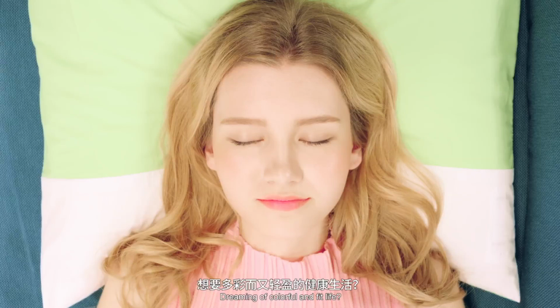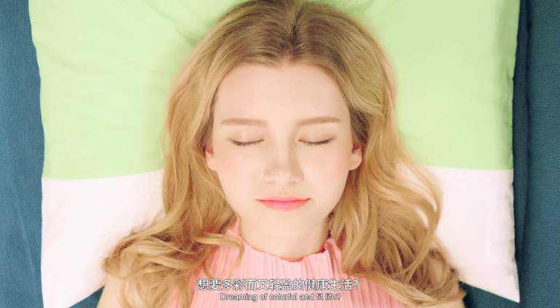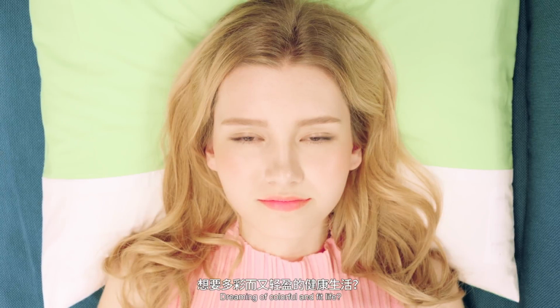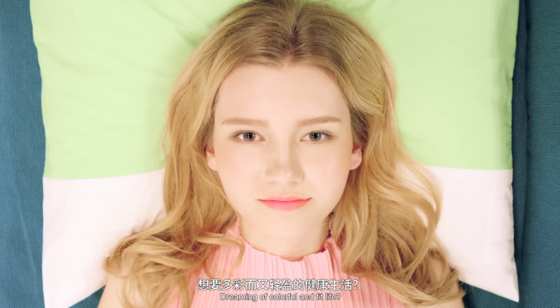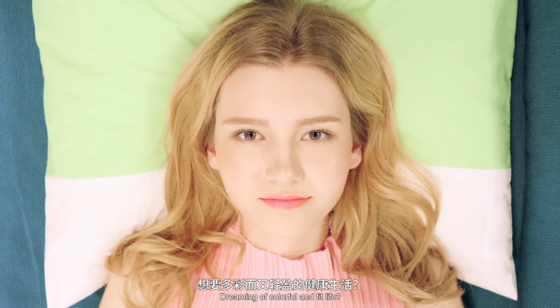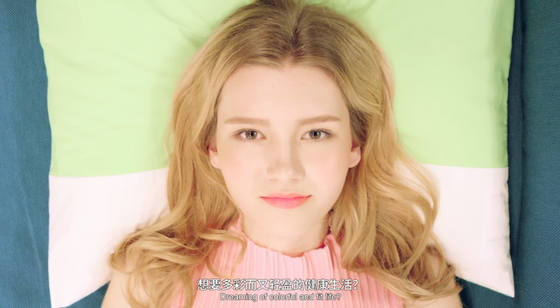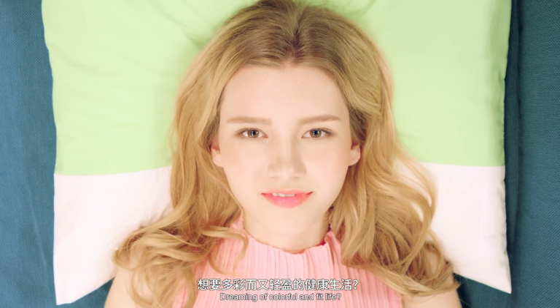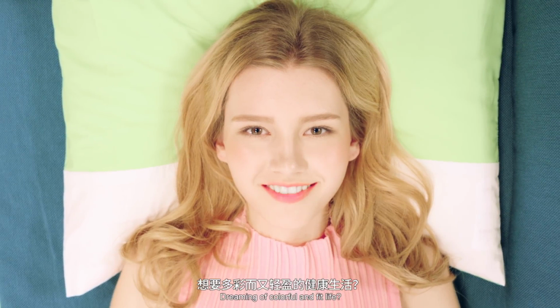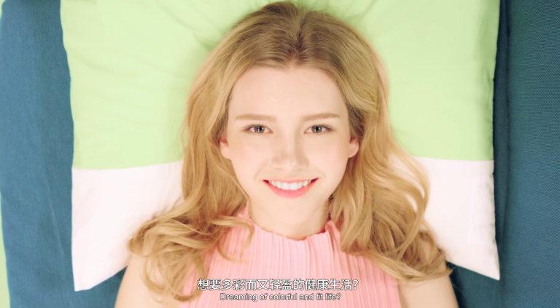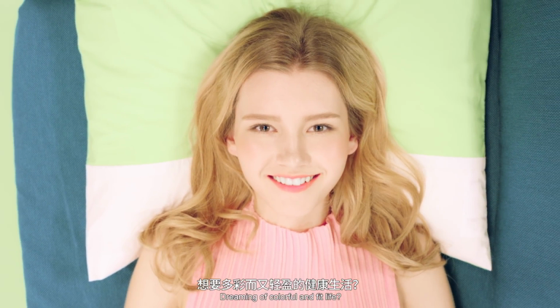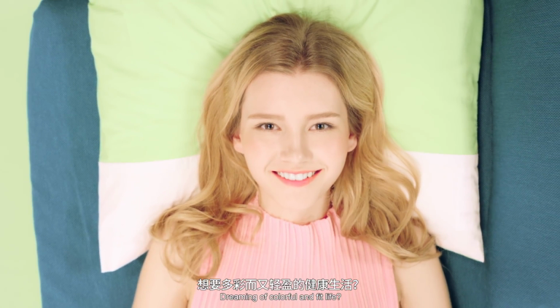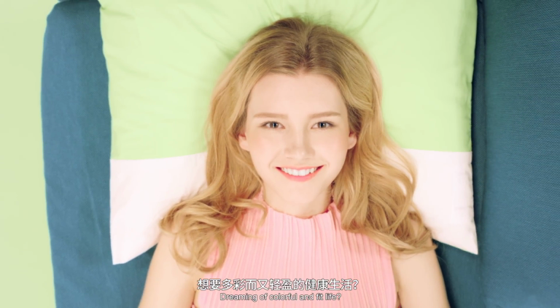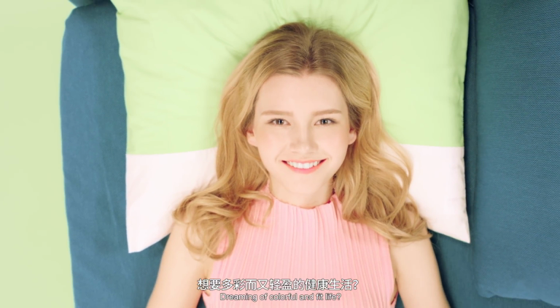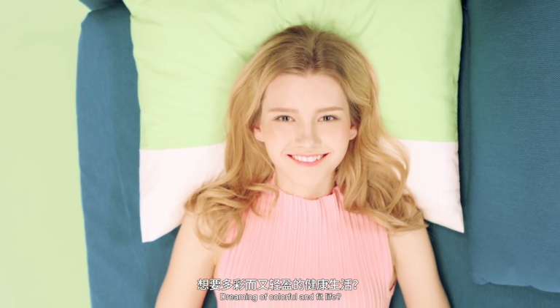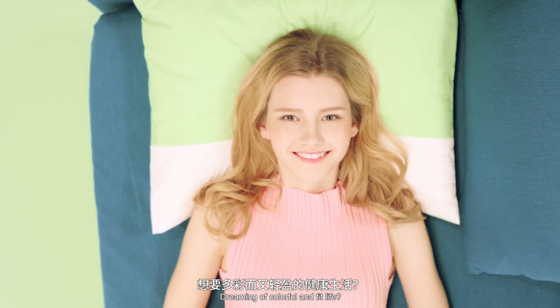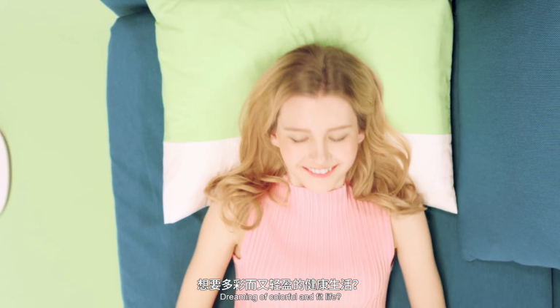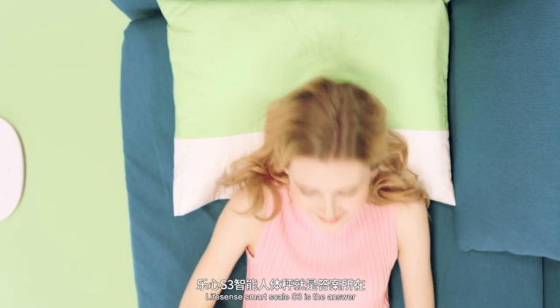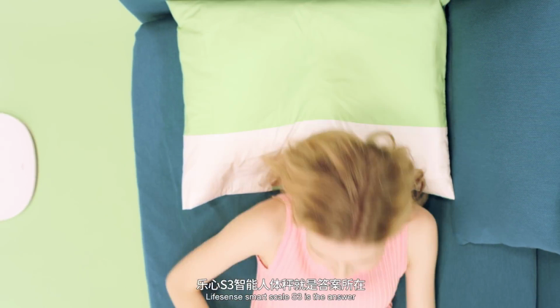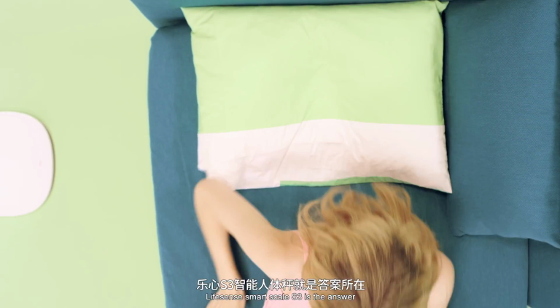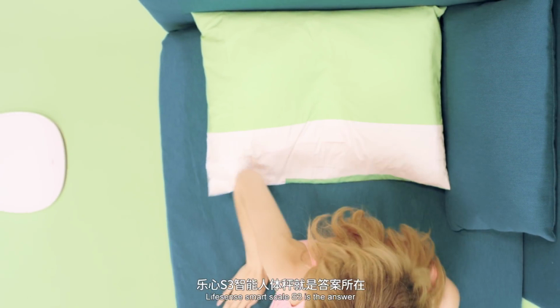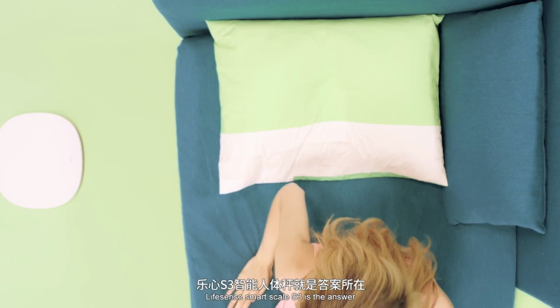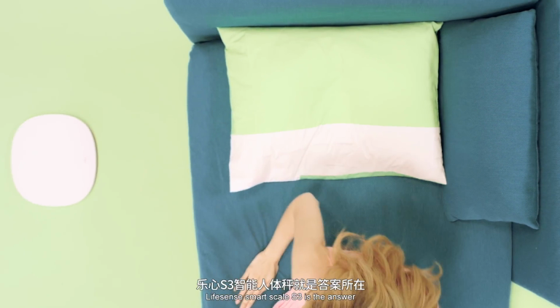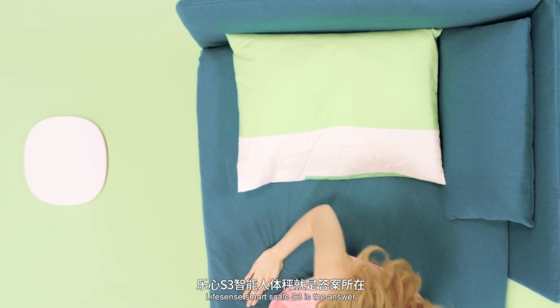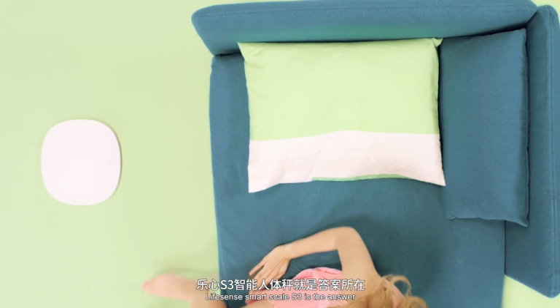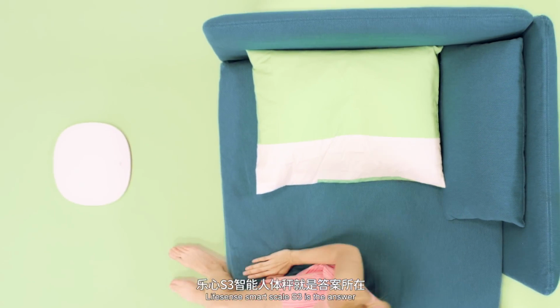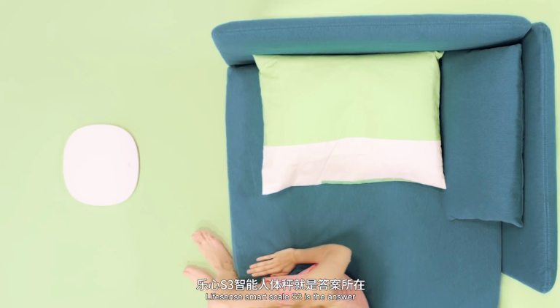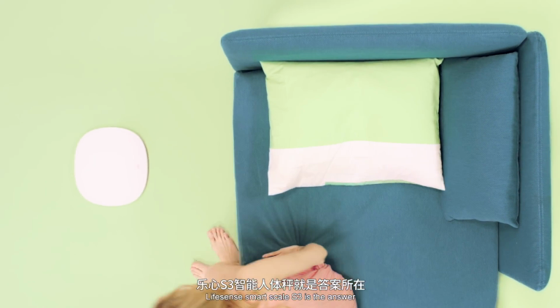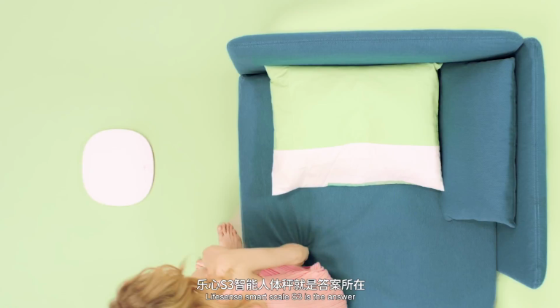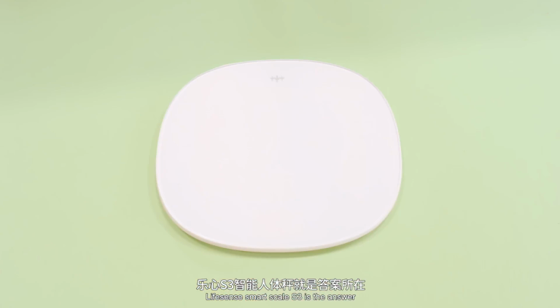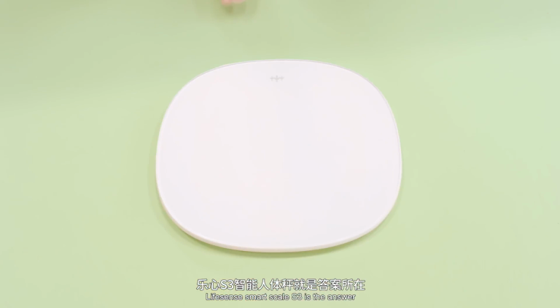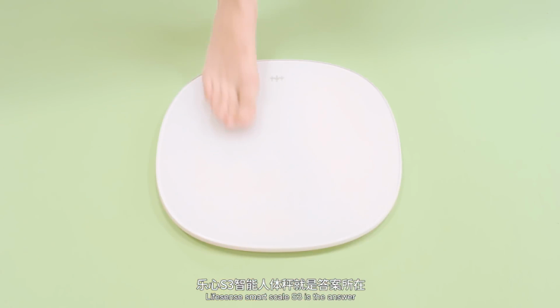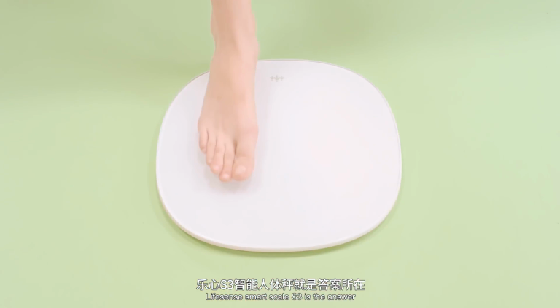Dreaming of a colorful and fit life? Lifesense SmartScale S3 is the answer.